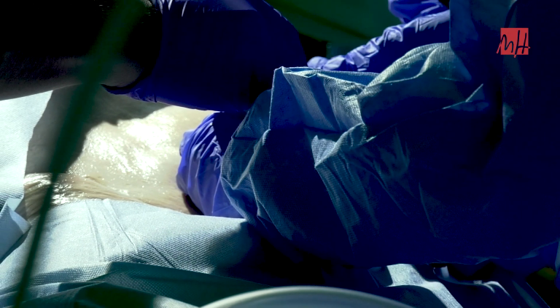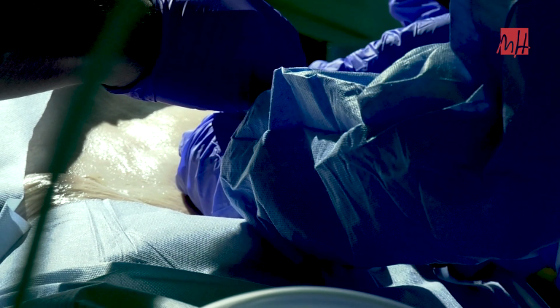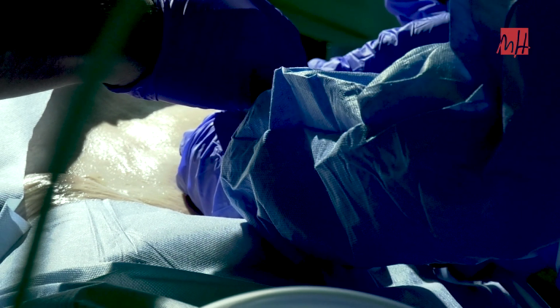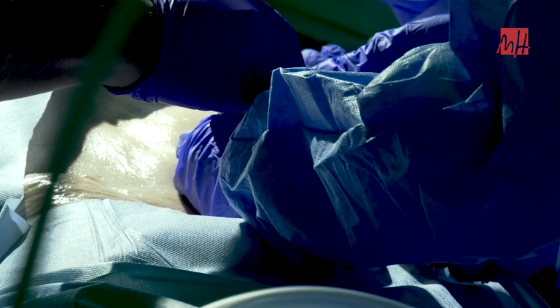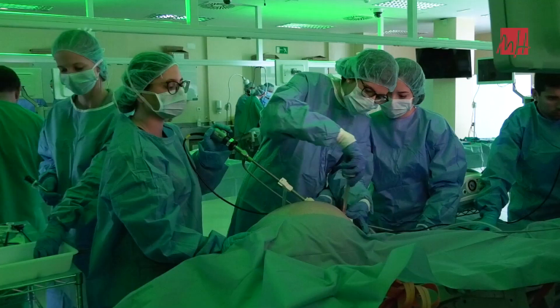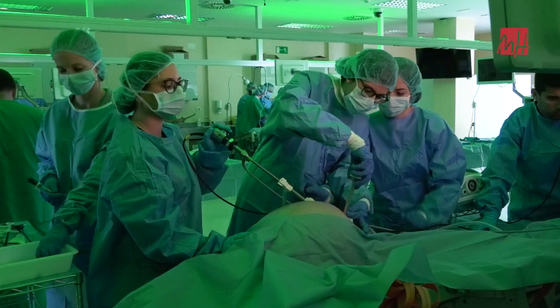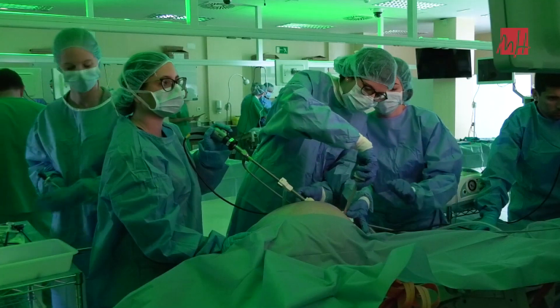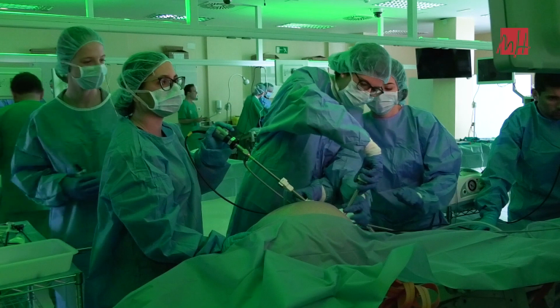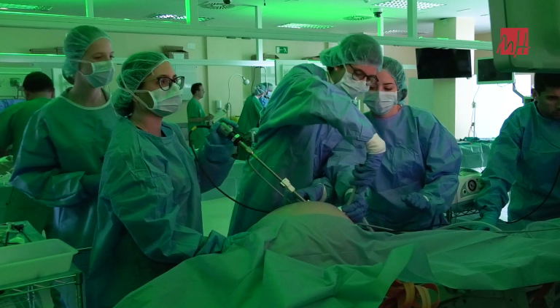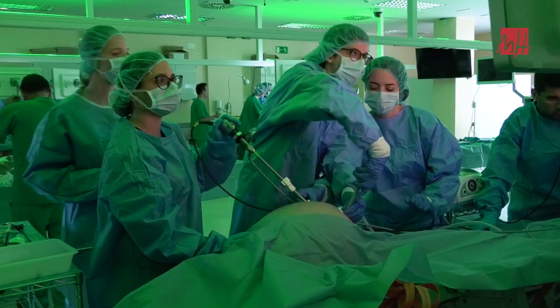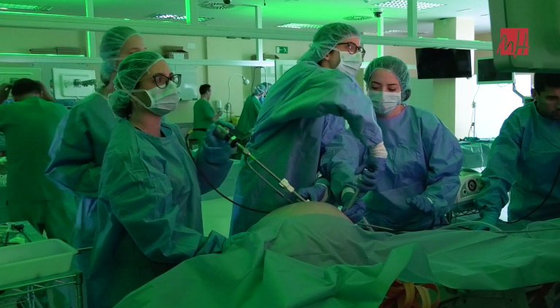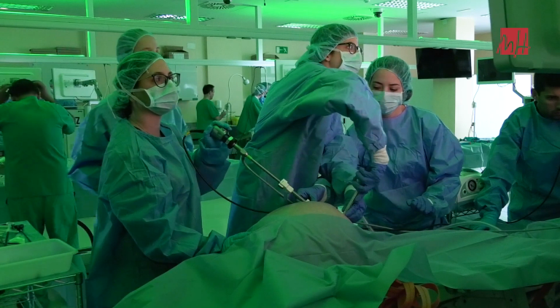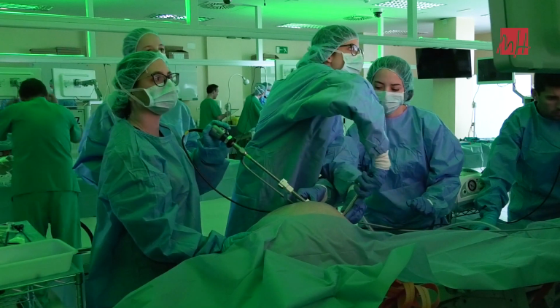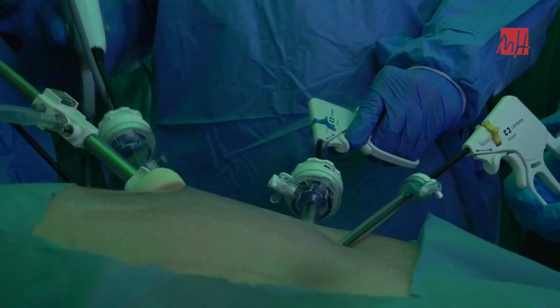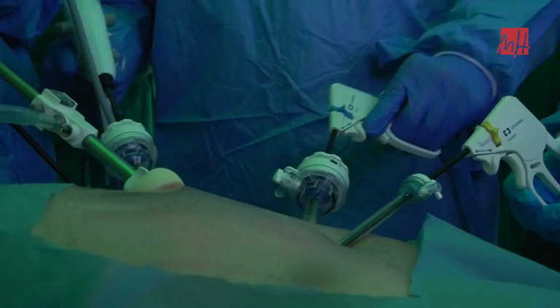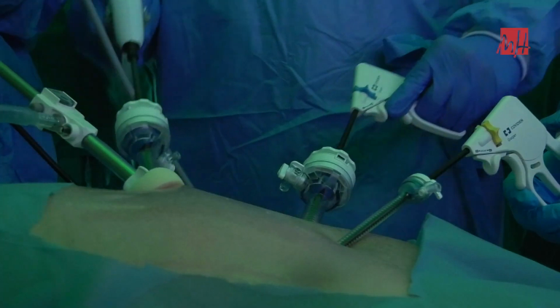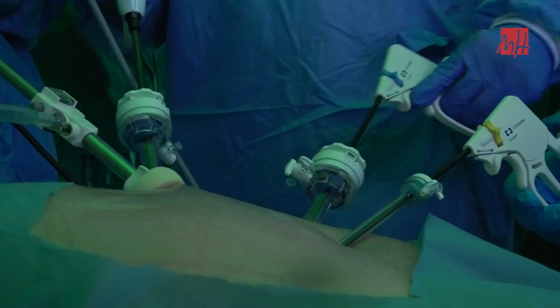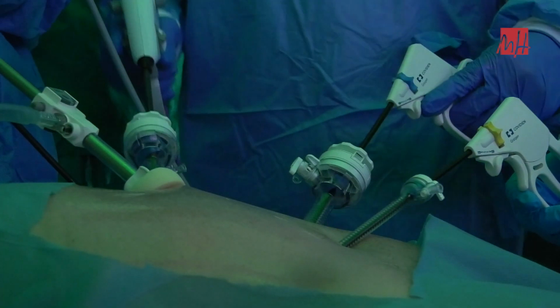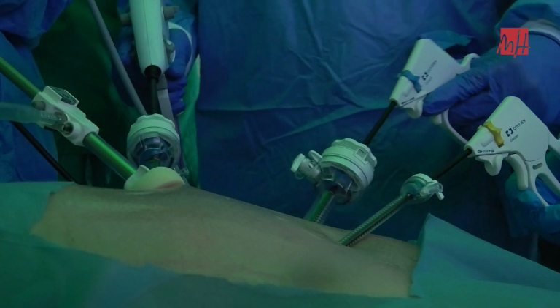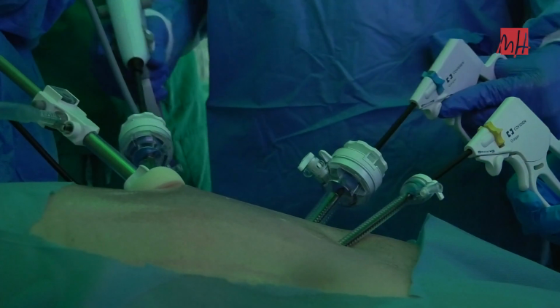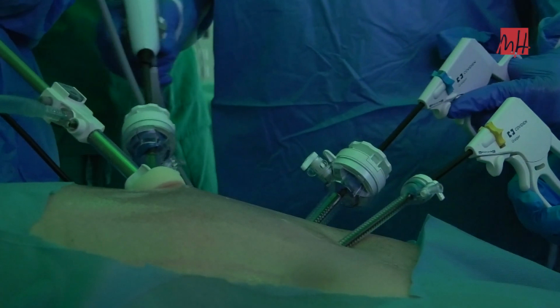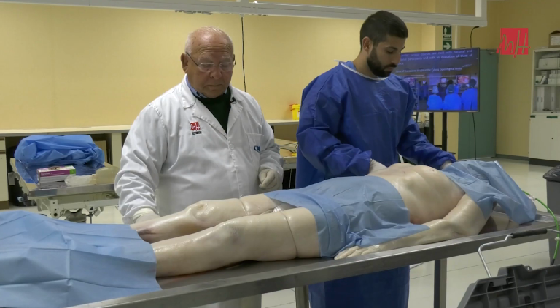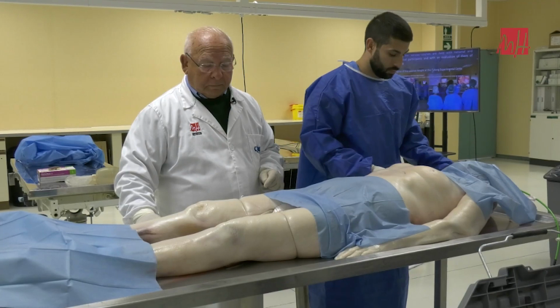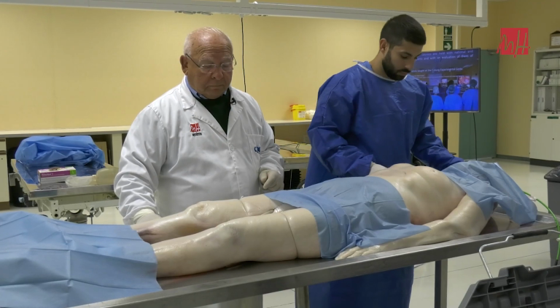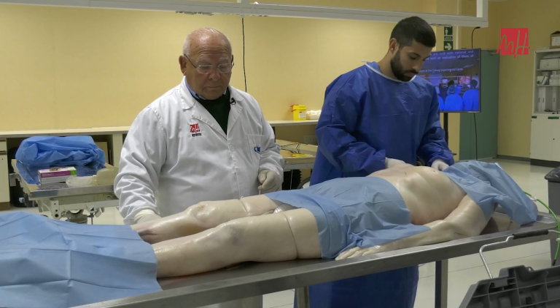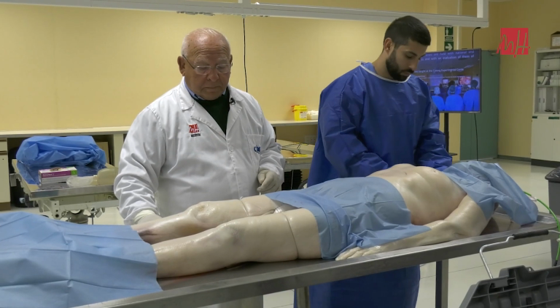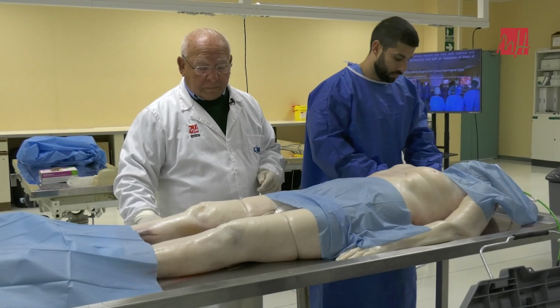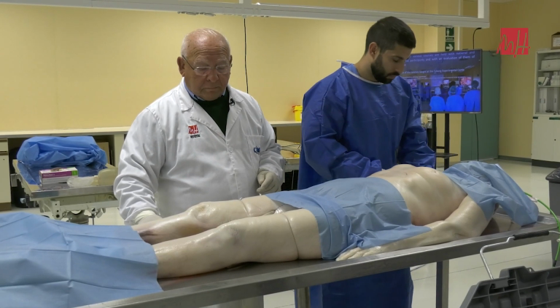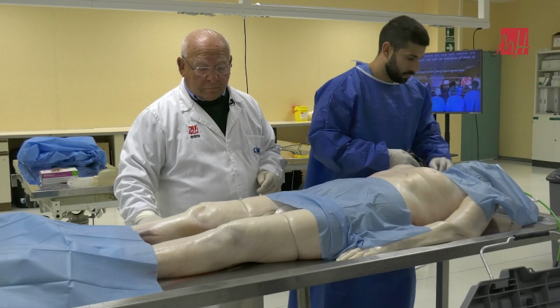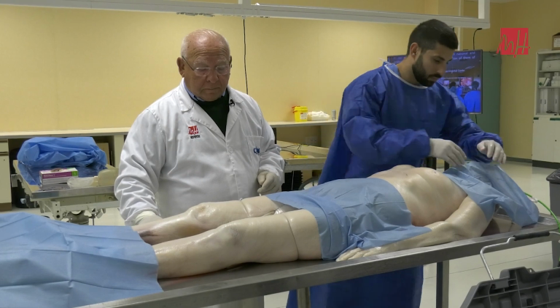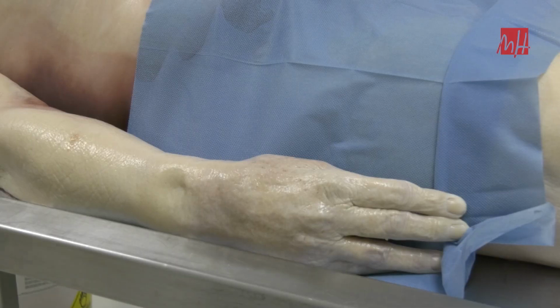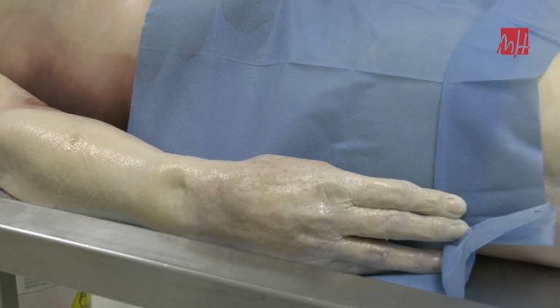El centro experimental CYBOR de la Universidad Miguel Hernández toma su nombre precisamente de lo que están viendo ahora mismo. Se trata de un CYBOR.